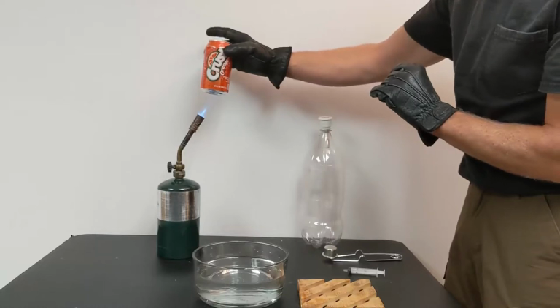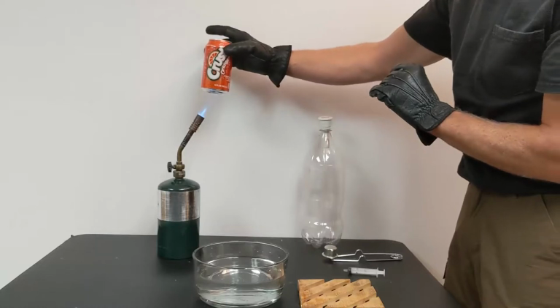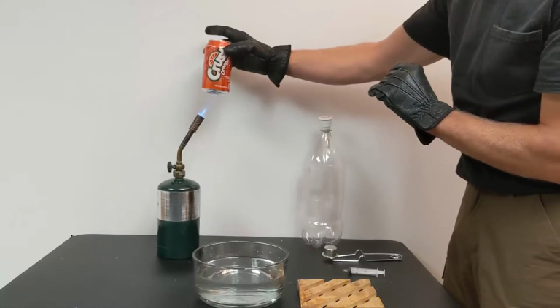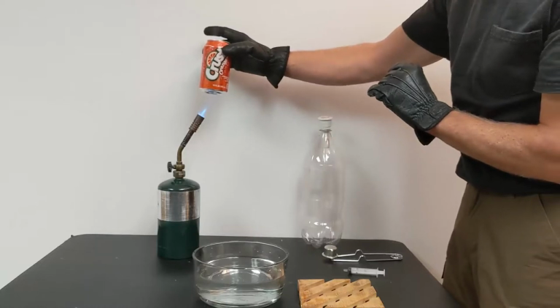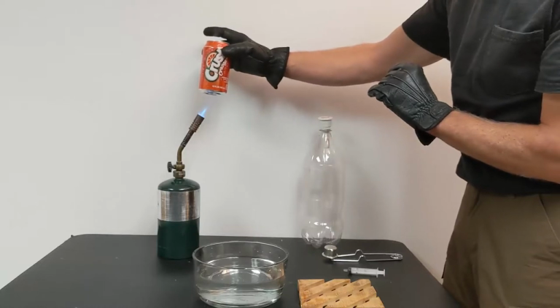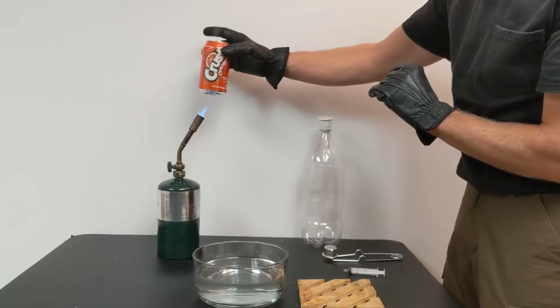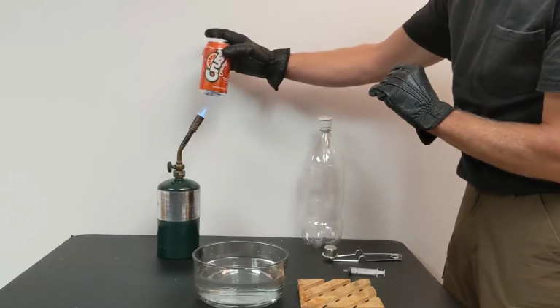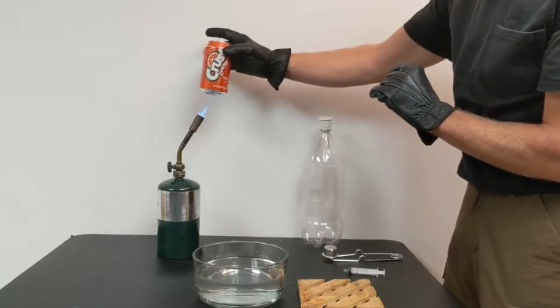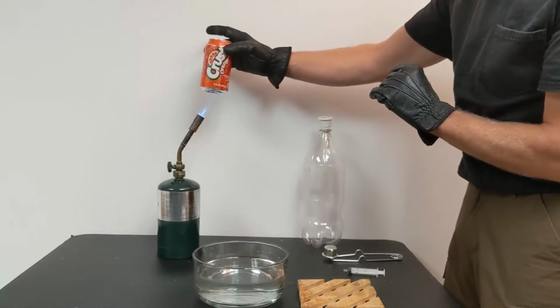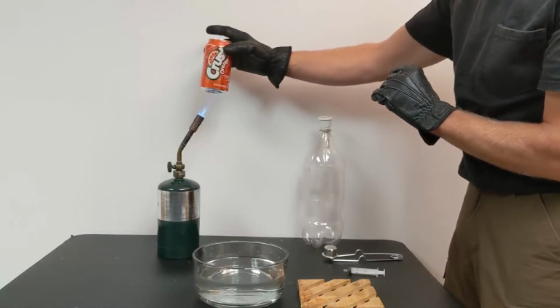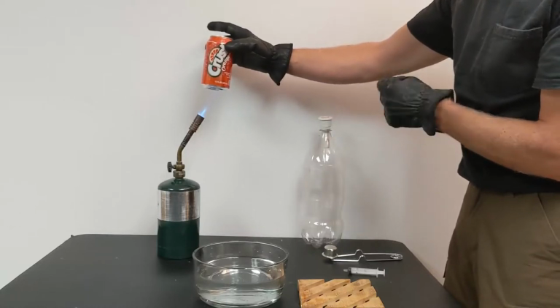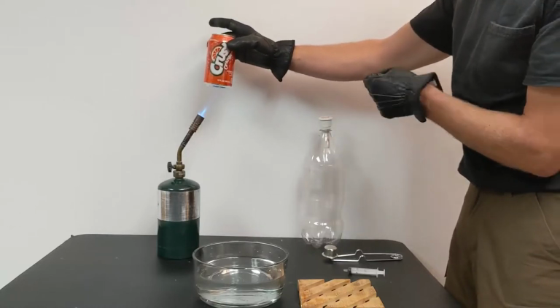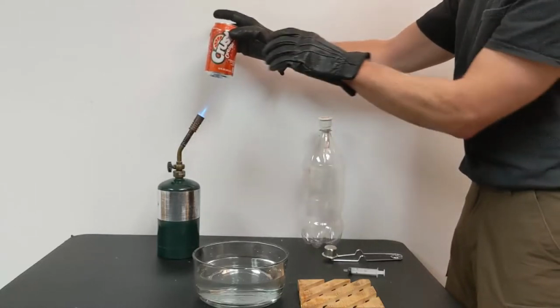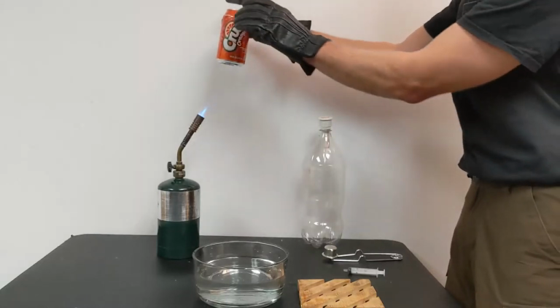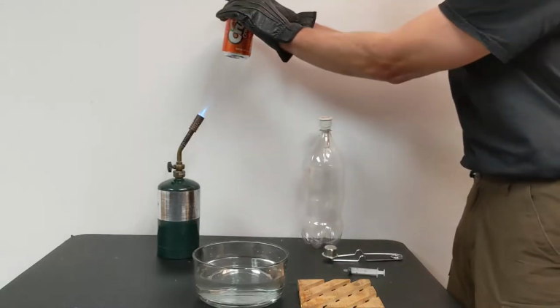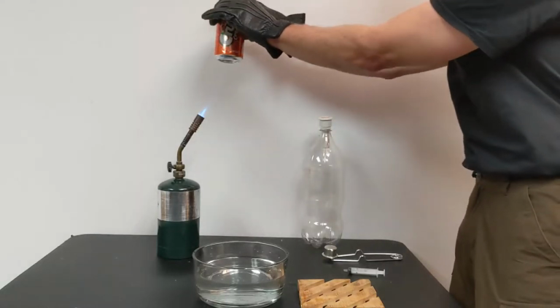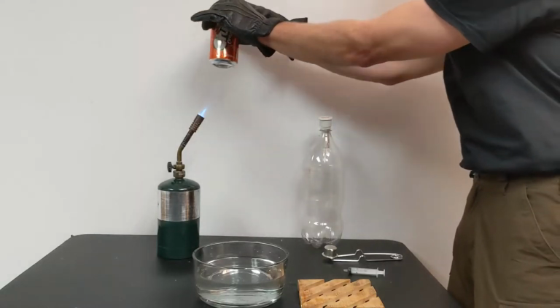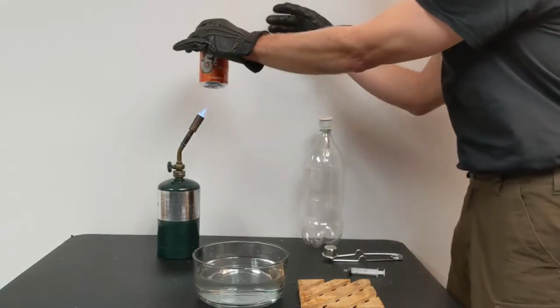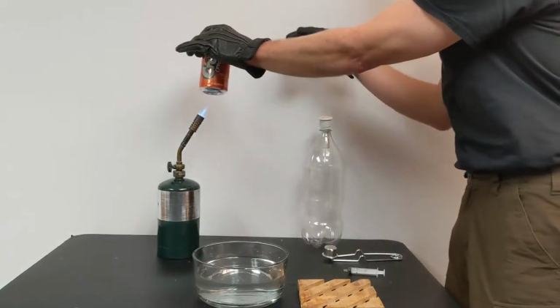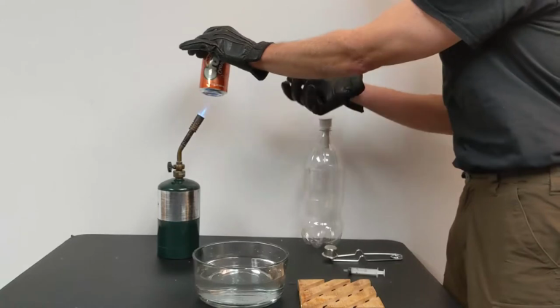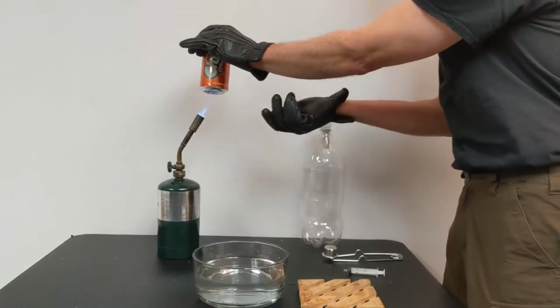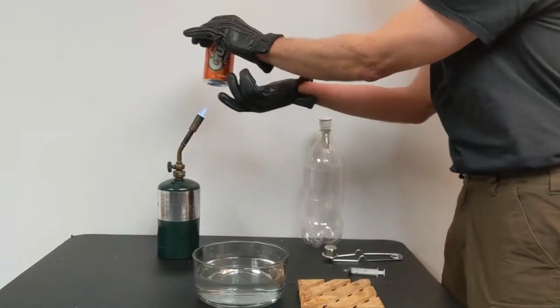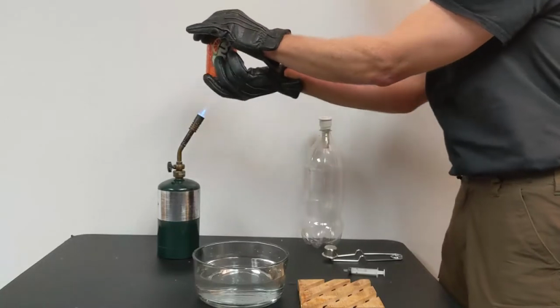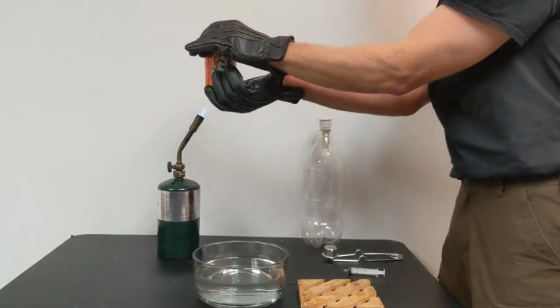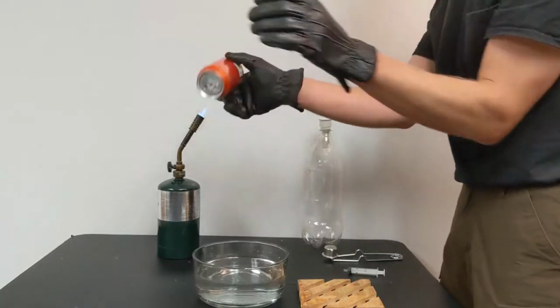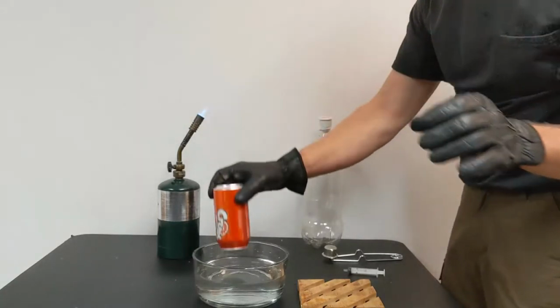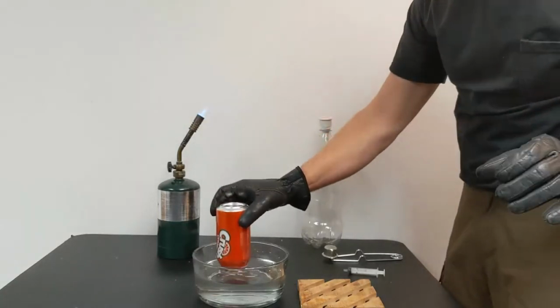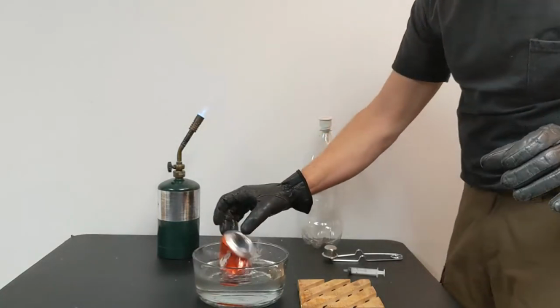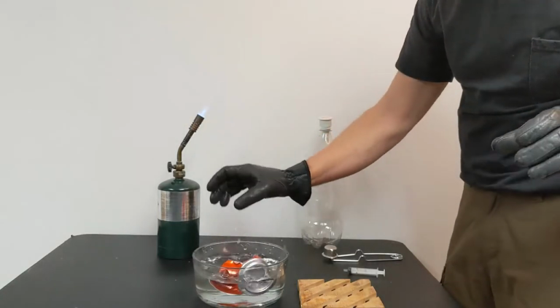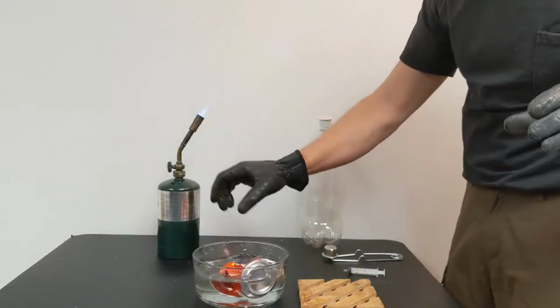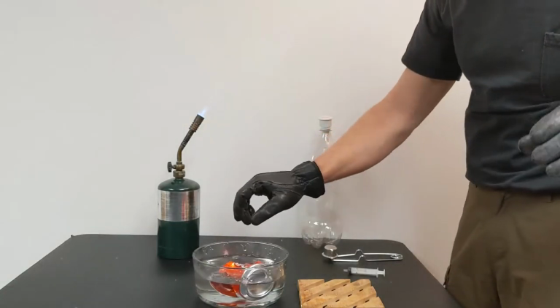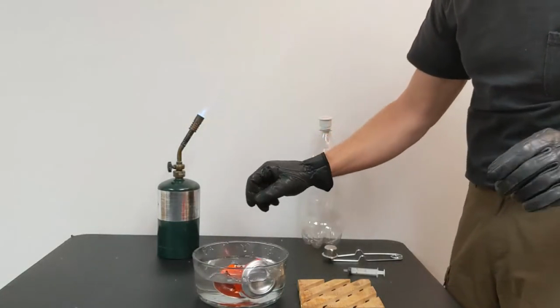I can feel the water boiling vigorously. Now I'm going to take this and seal it off. Whoa!